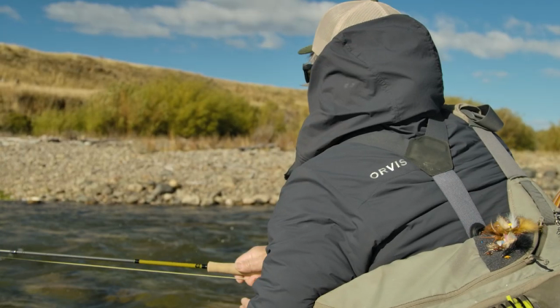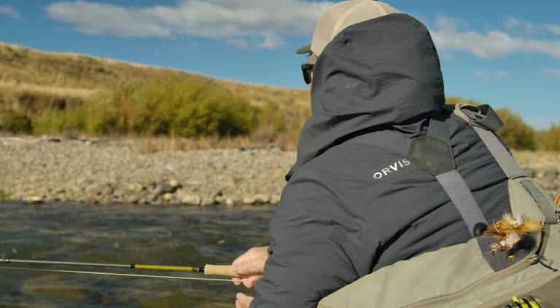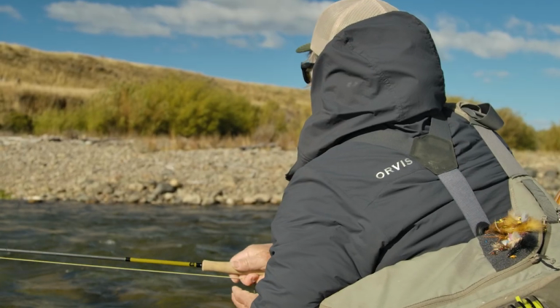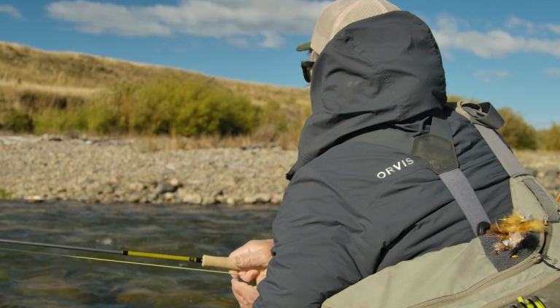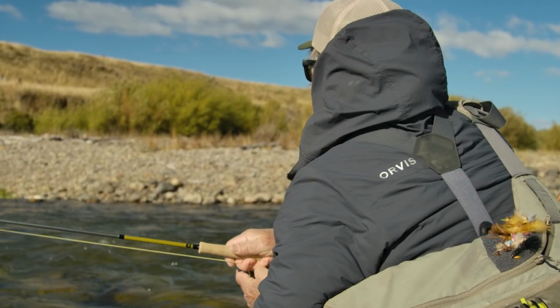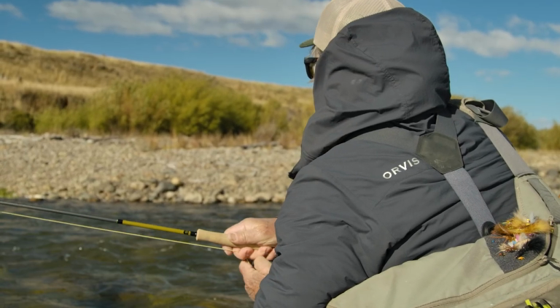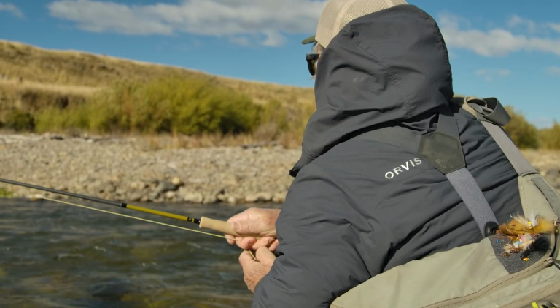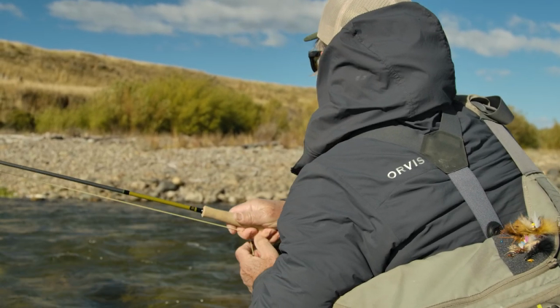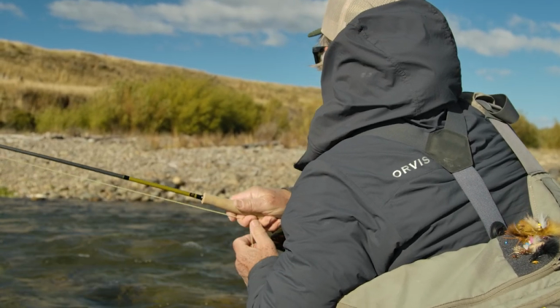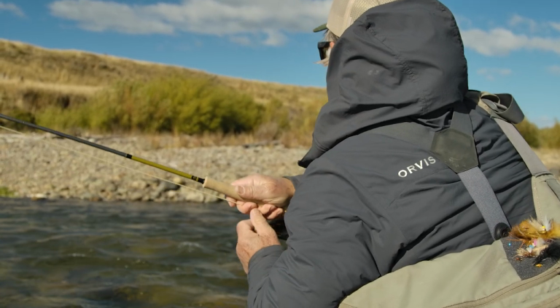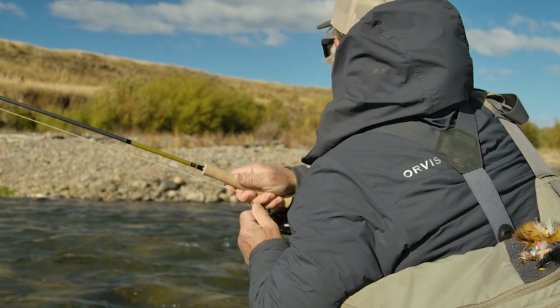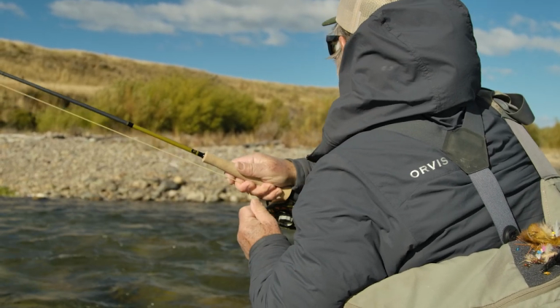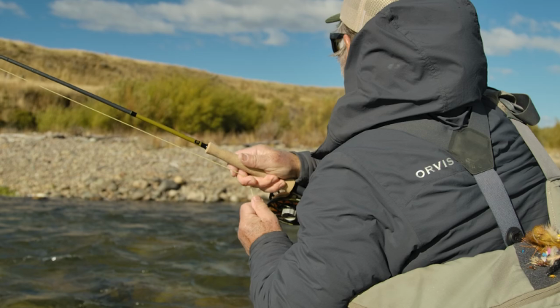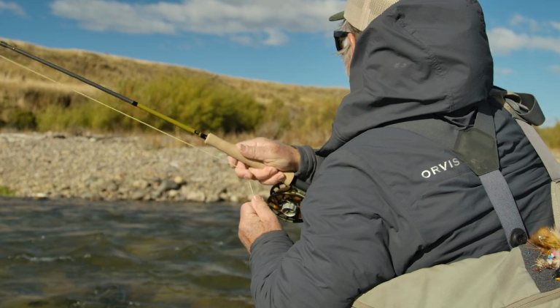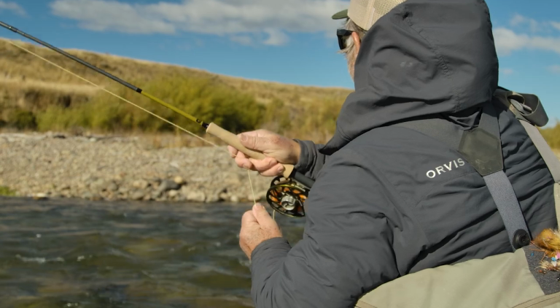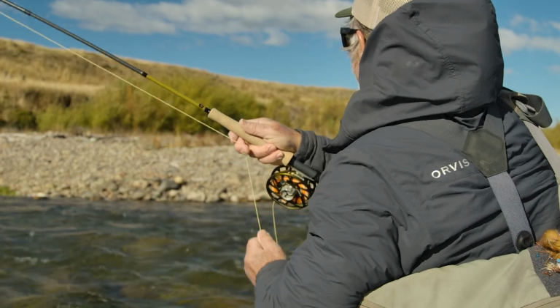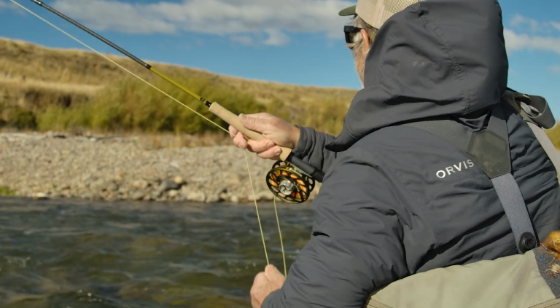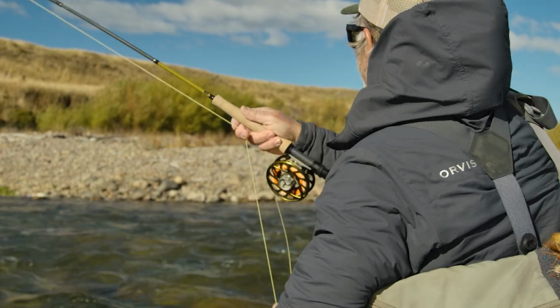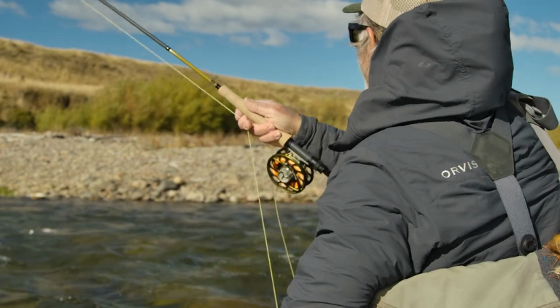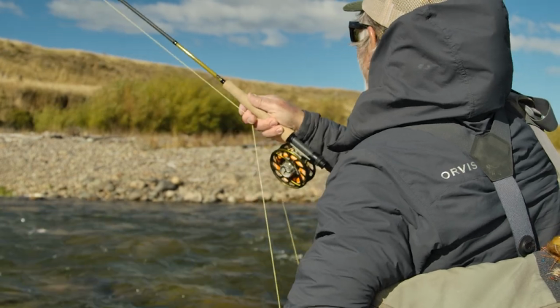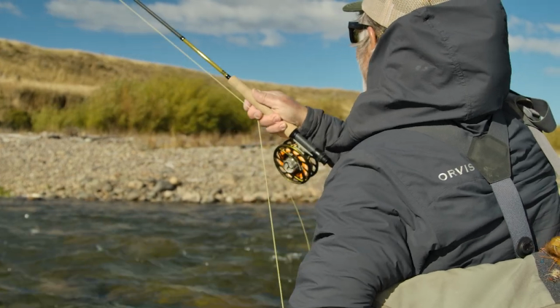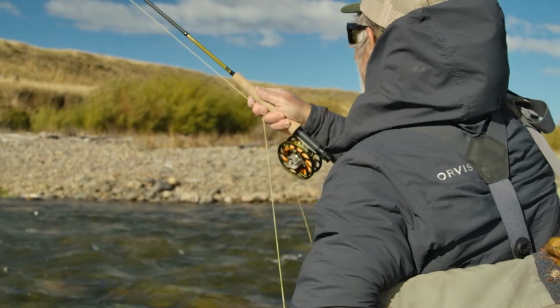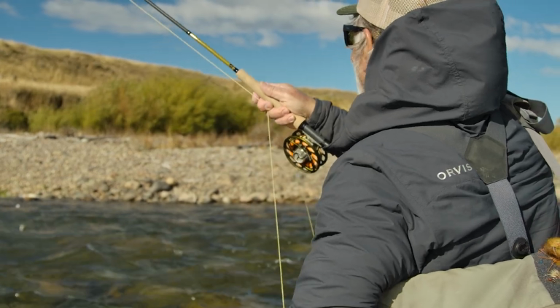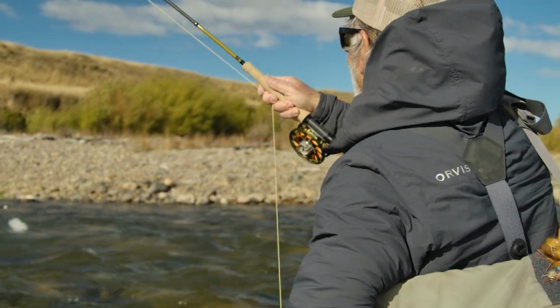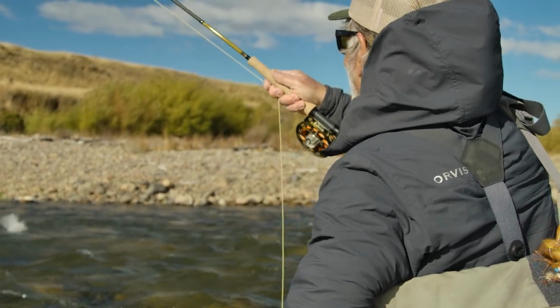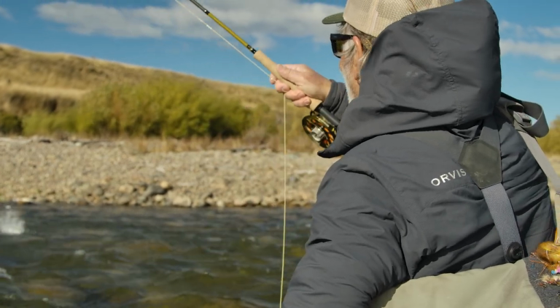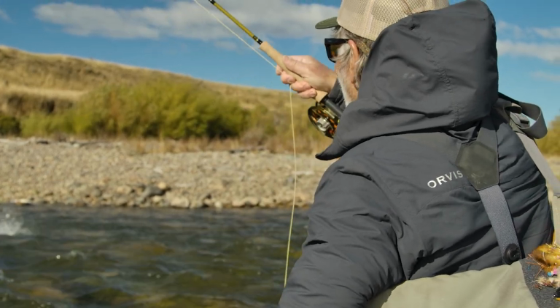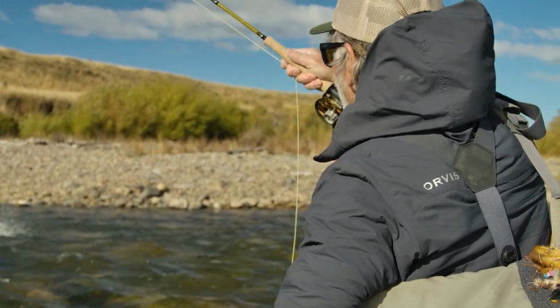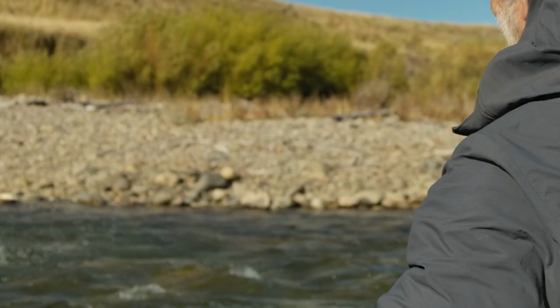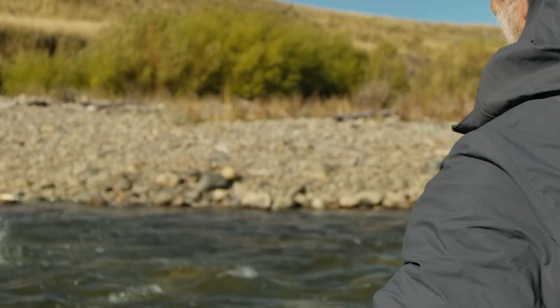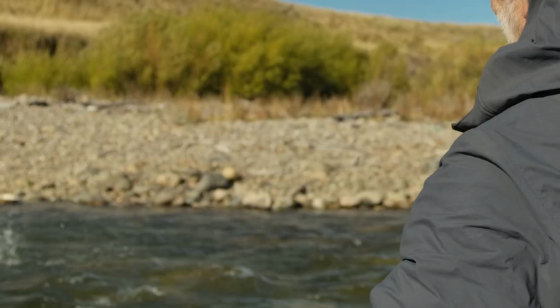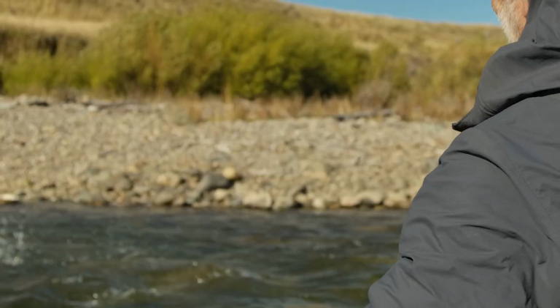There's a fish on the dead drifted streamer. Not a giant.